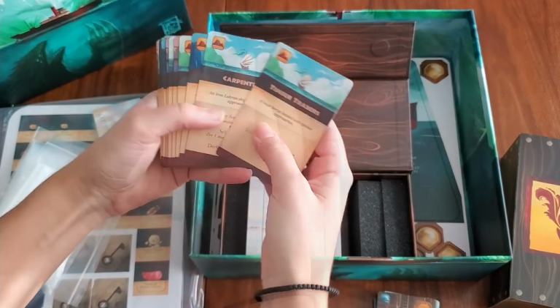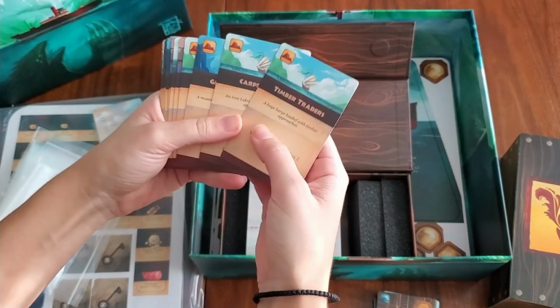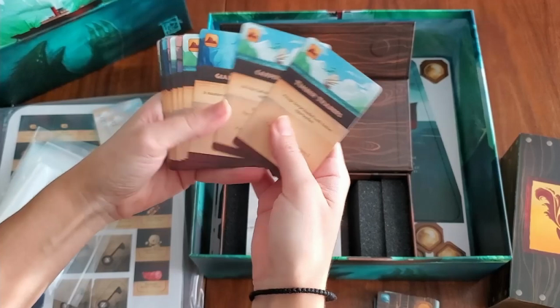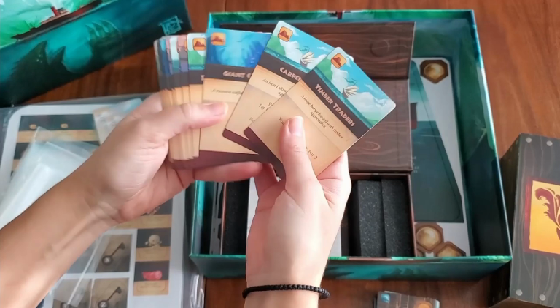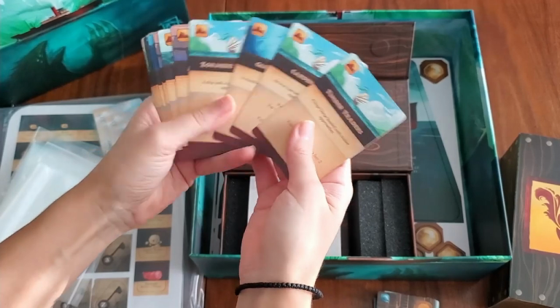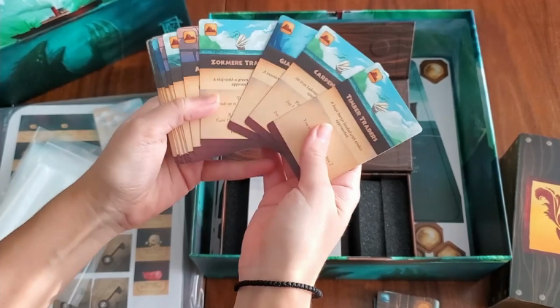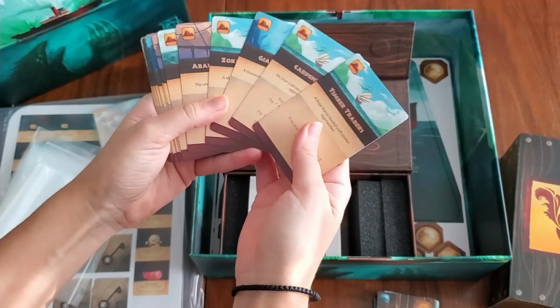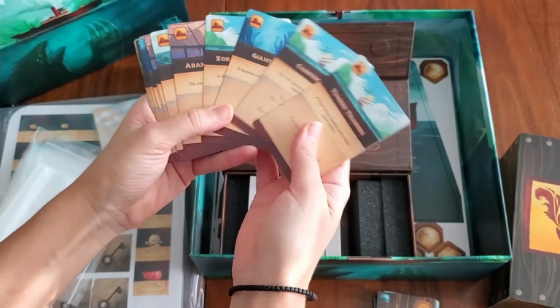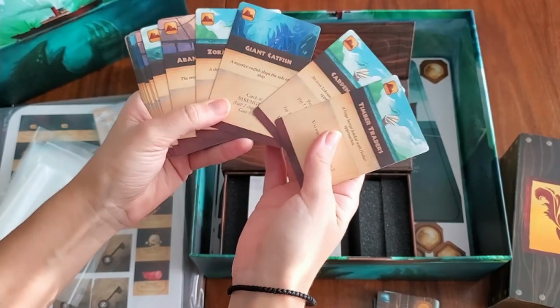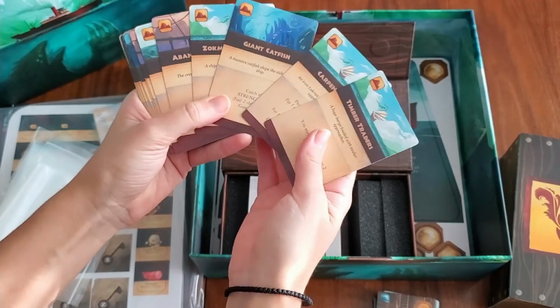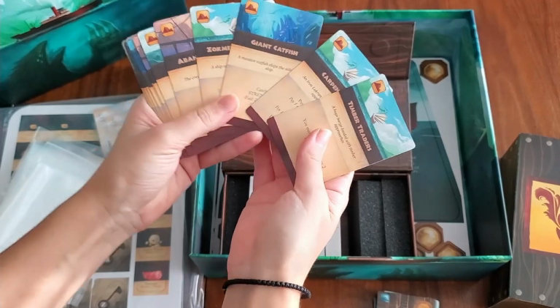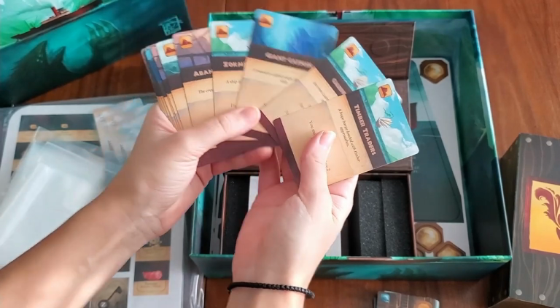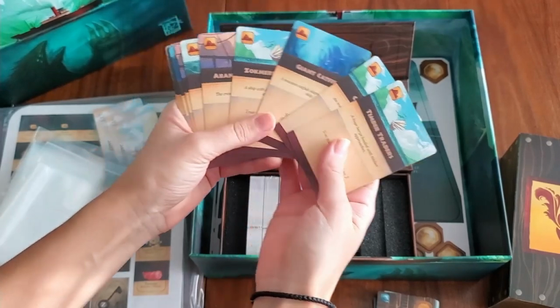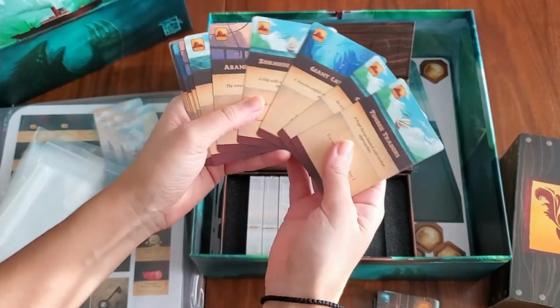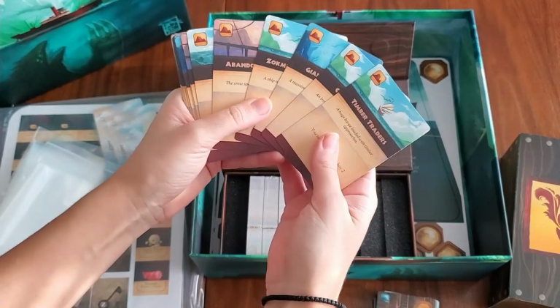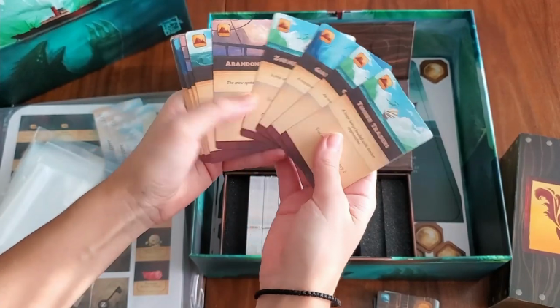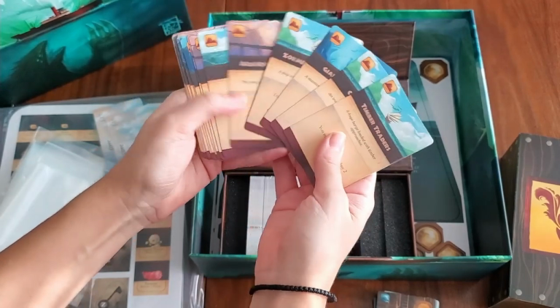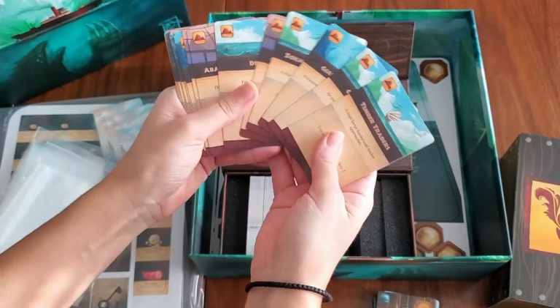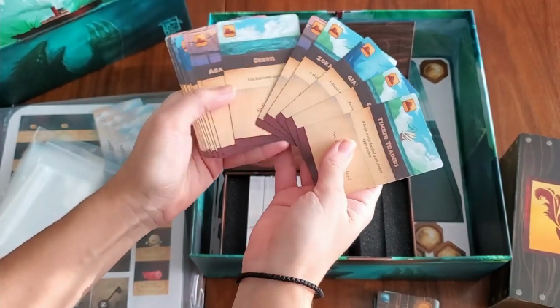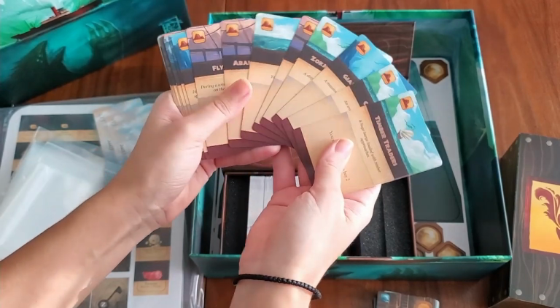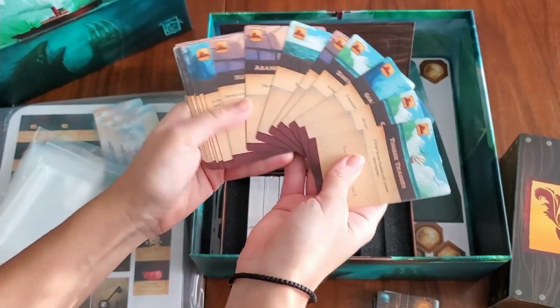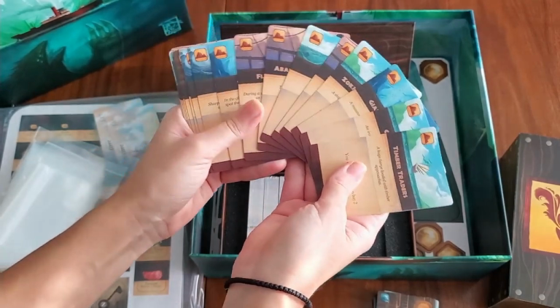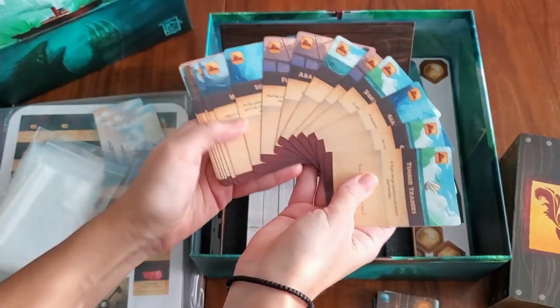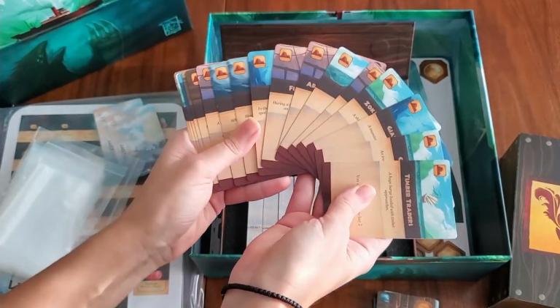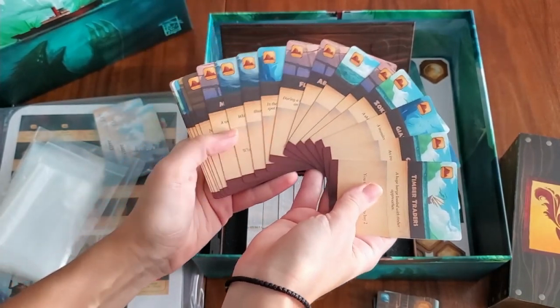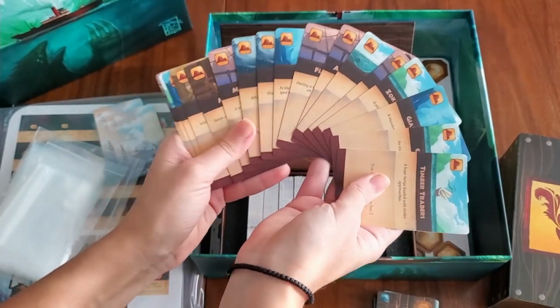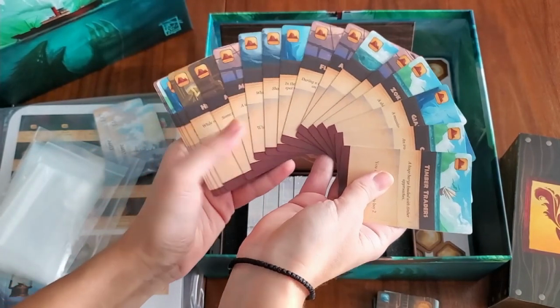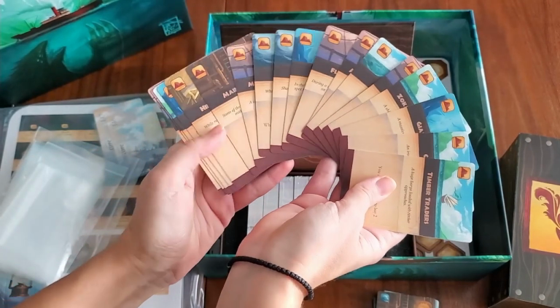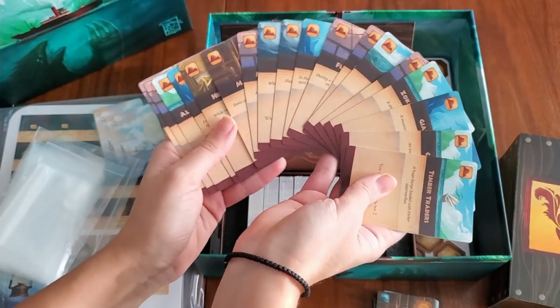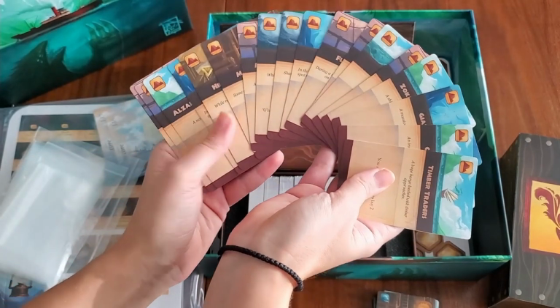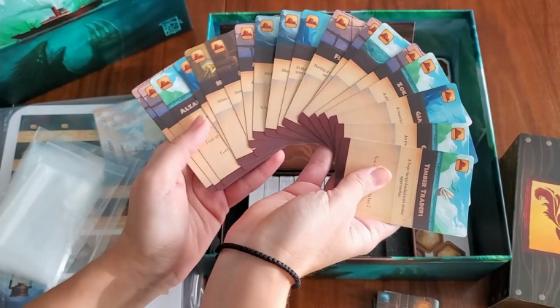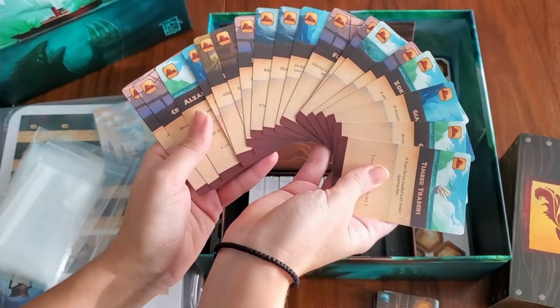And then we've got the mild event cards — there are 18 of them as well. Fanning them out and showing the front side — fanned out for you.